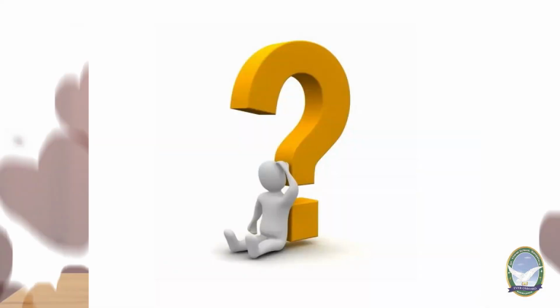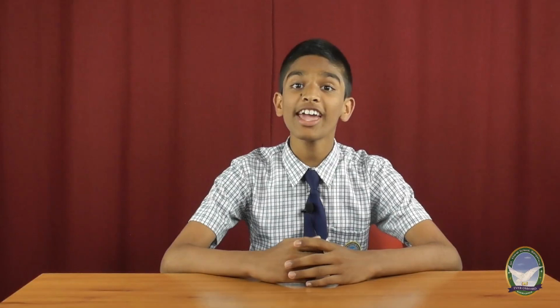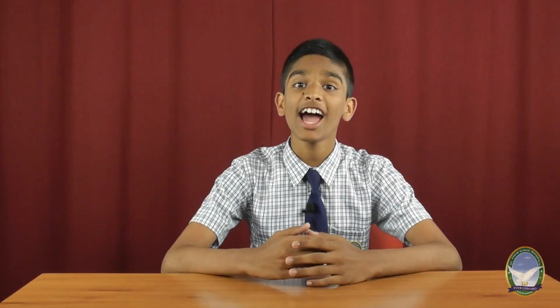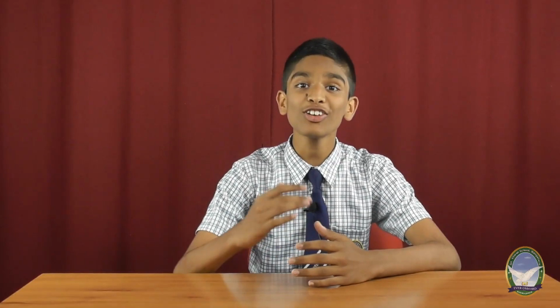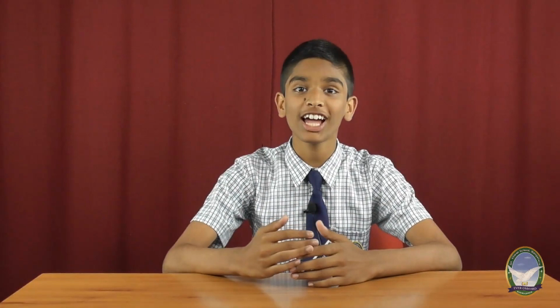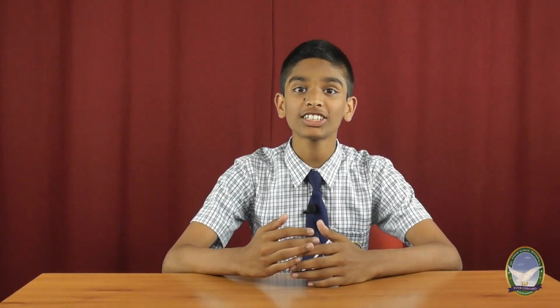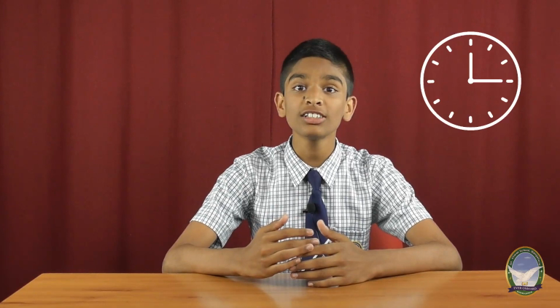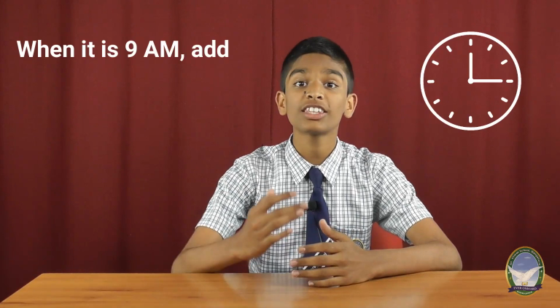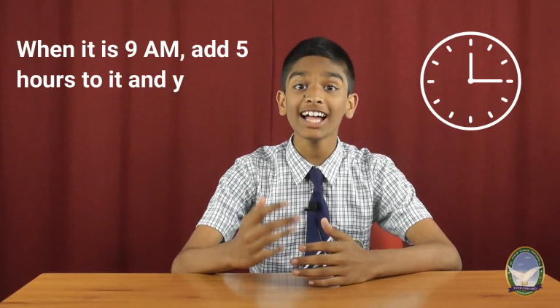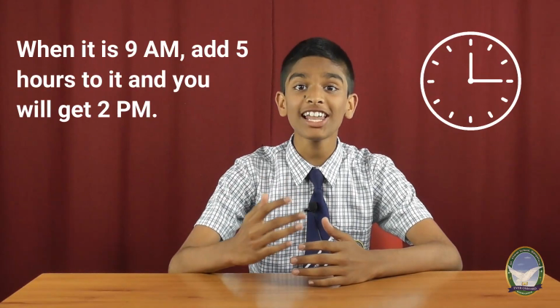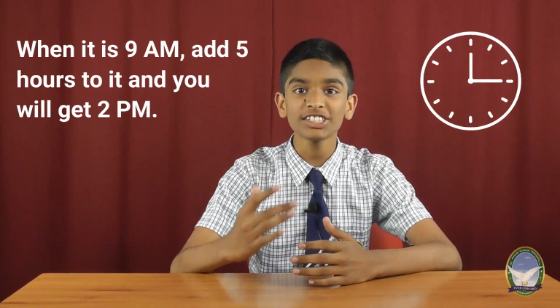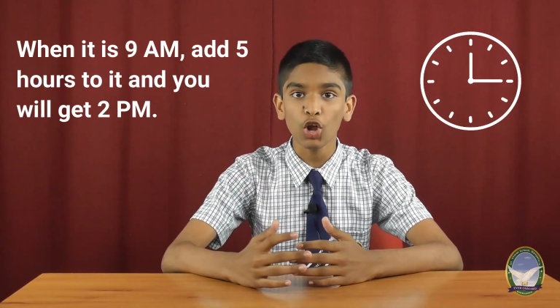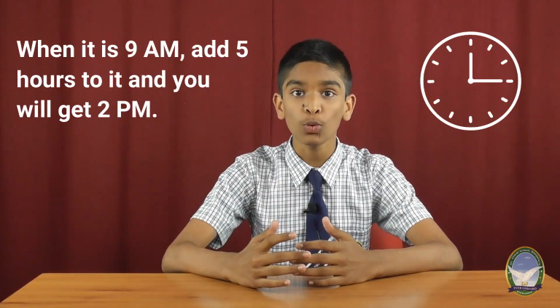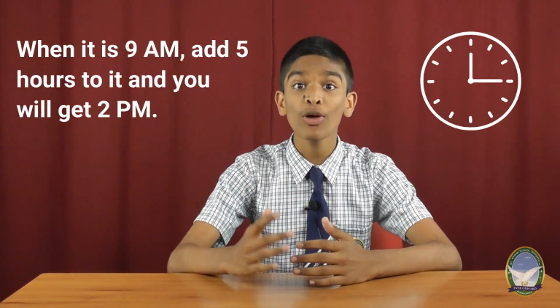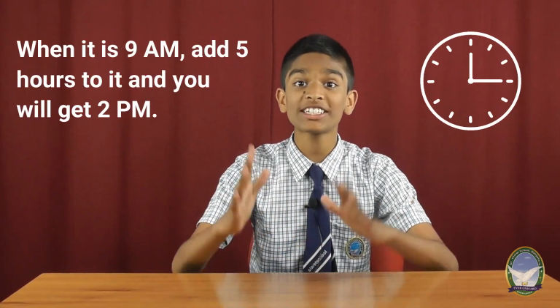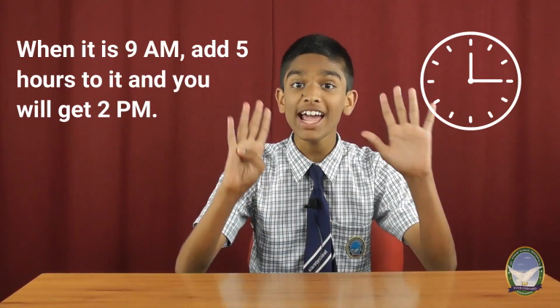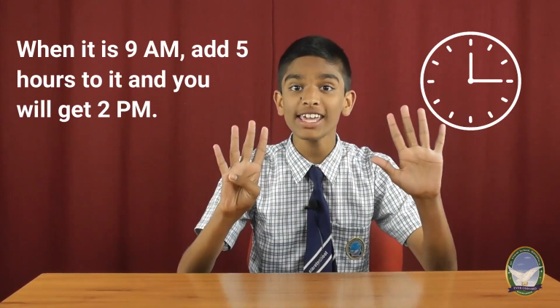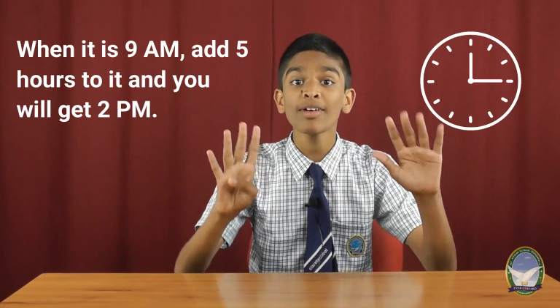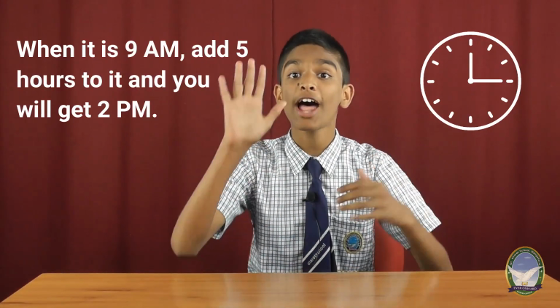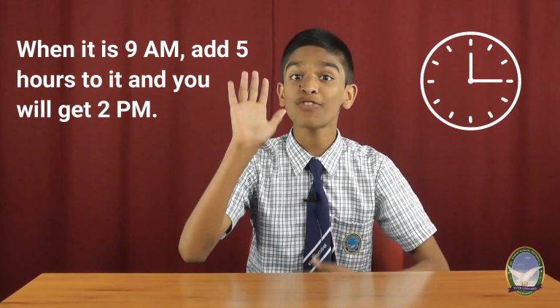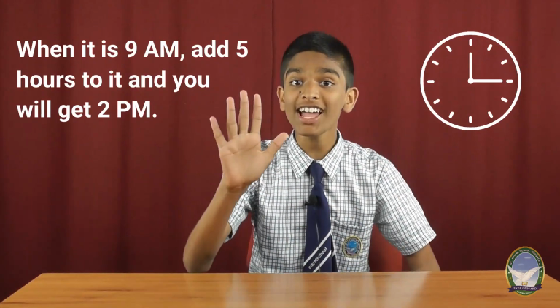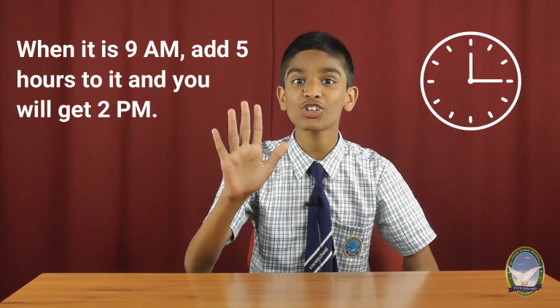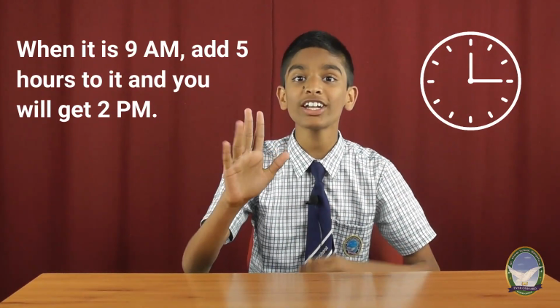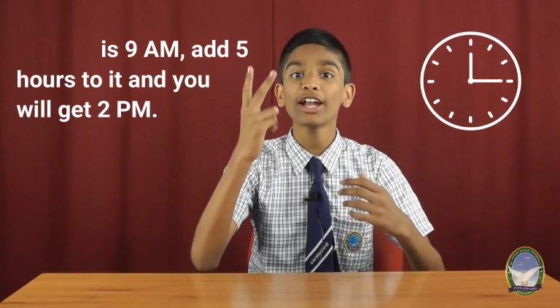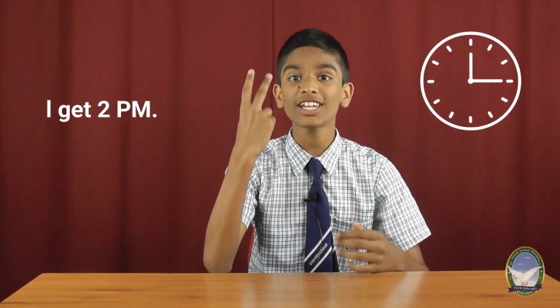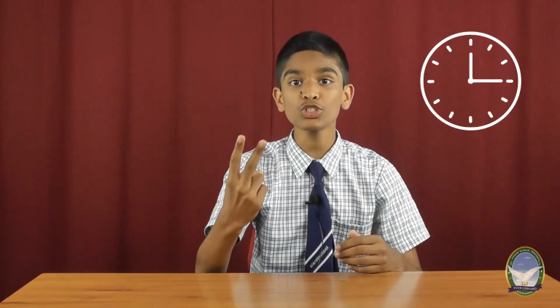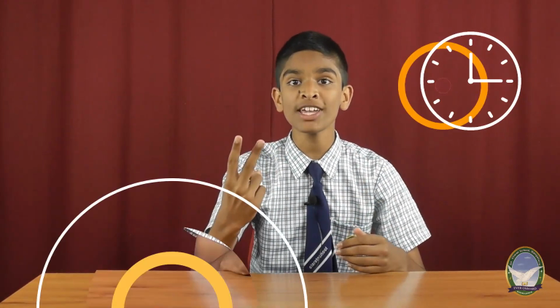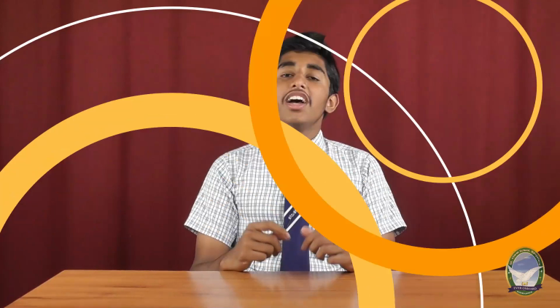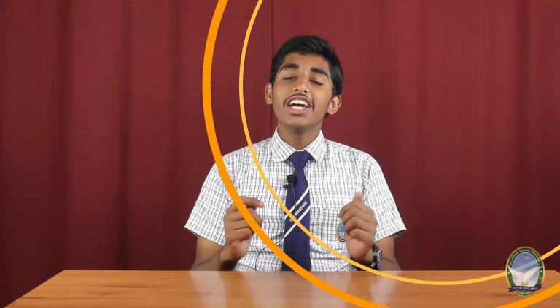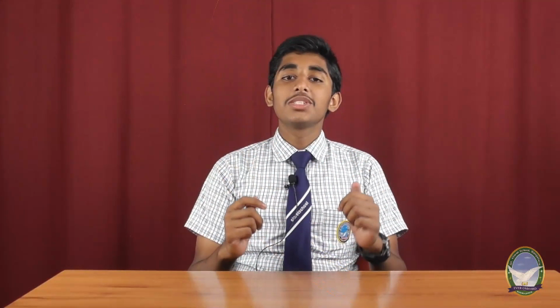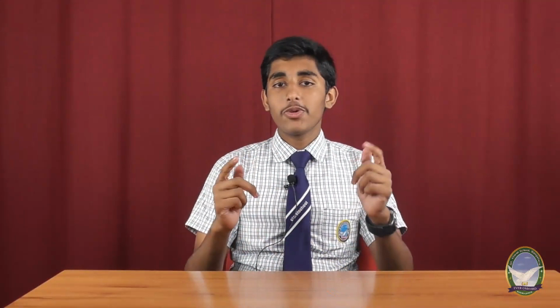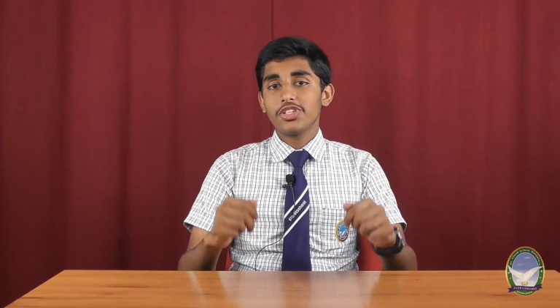Hey, I know the answer. The answer lies in the clock. When it is 9 AM, add 5 hours to it and you'll get 2. Here is my question.